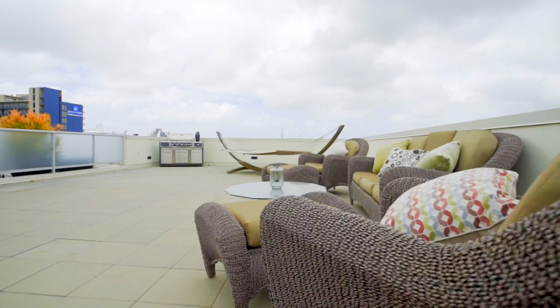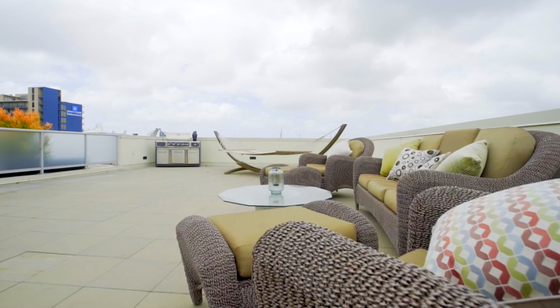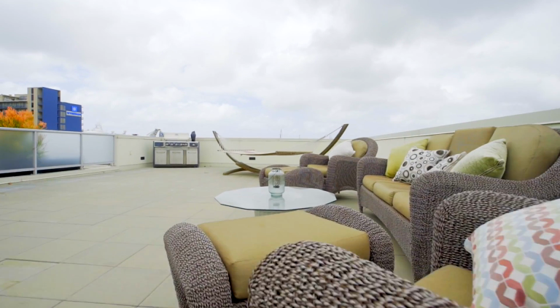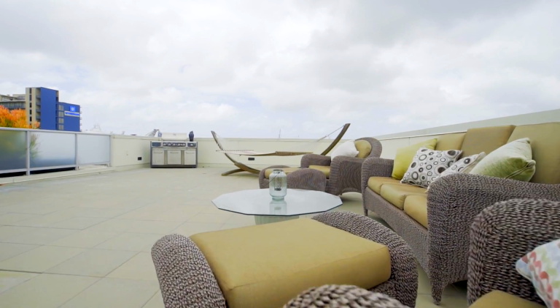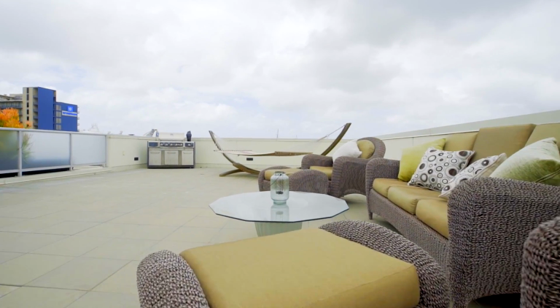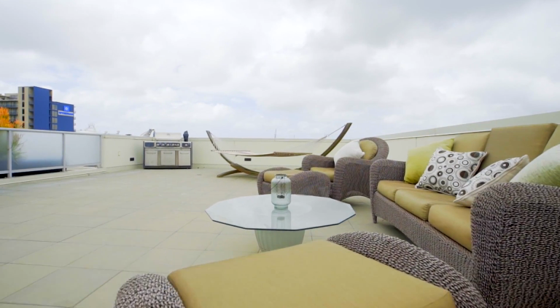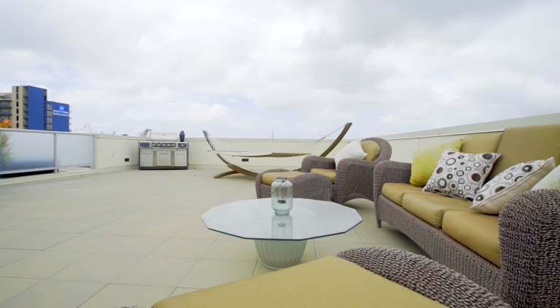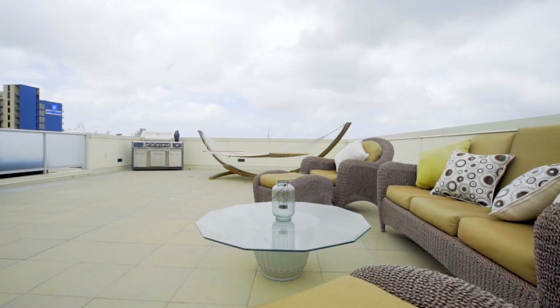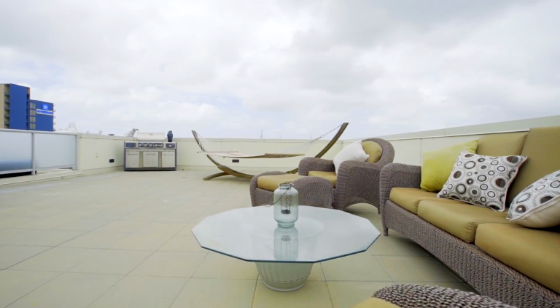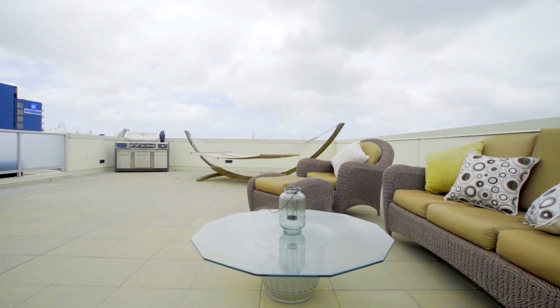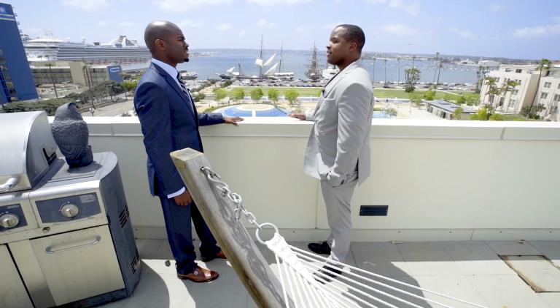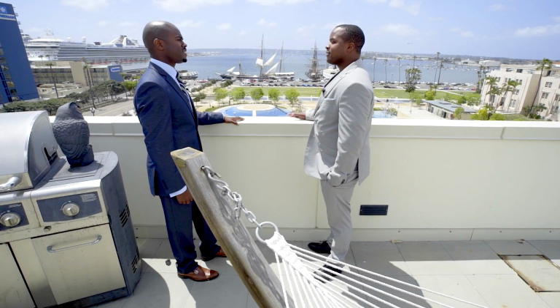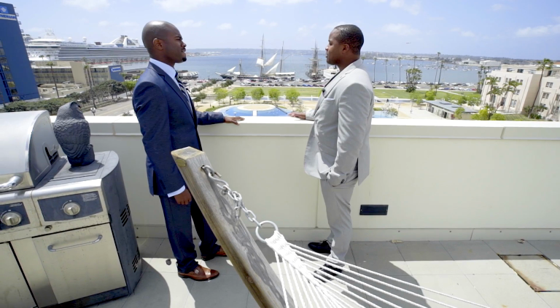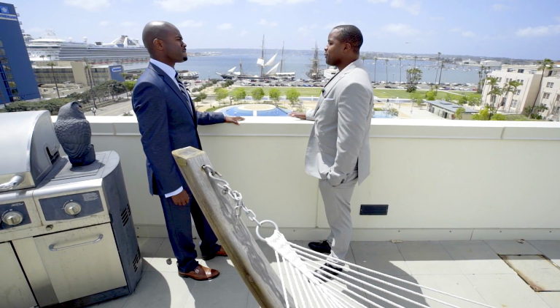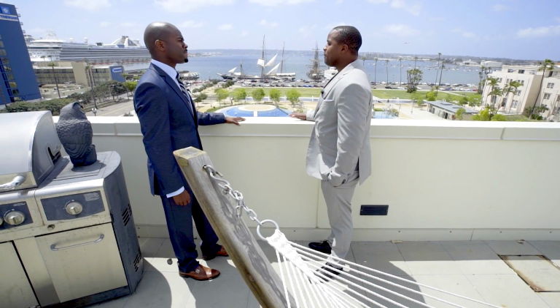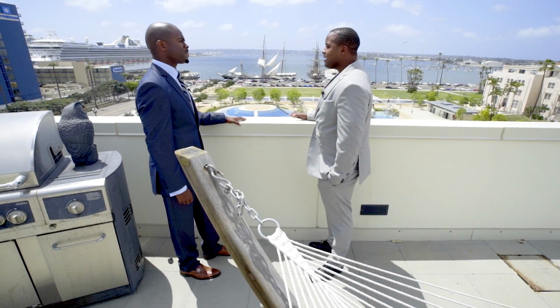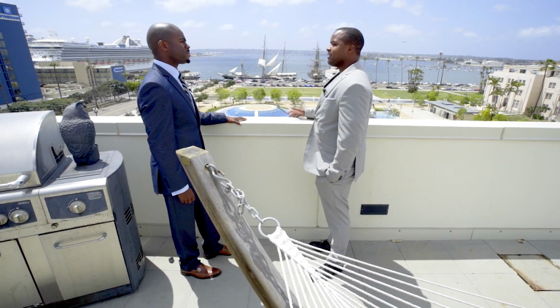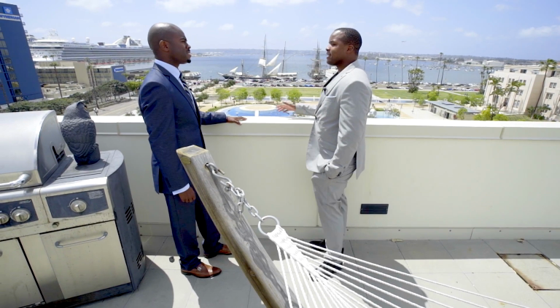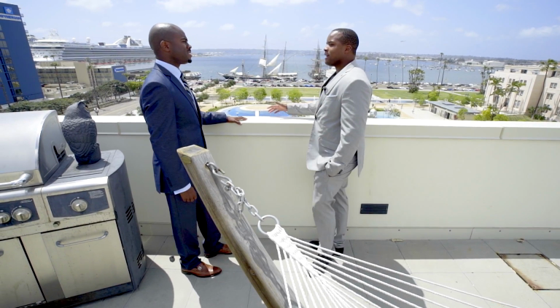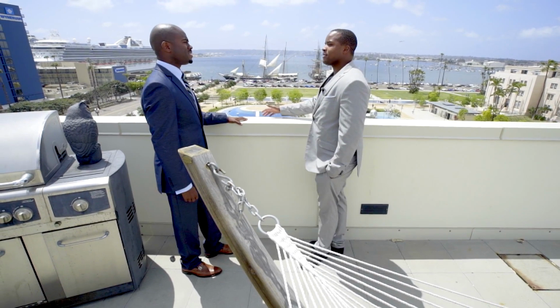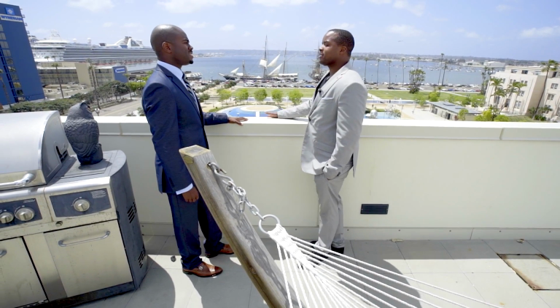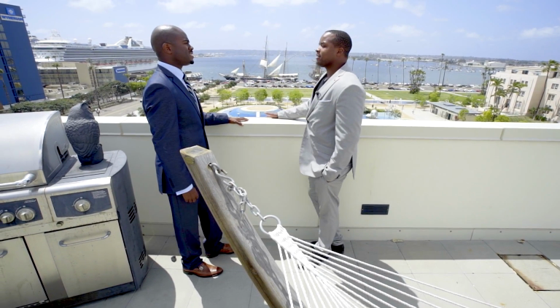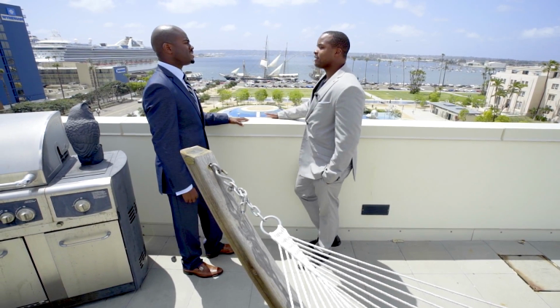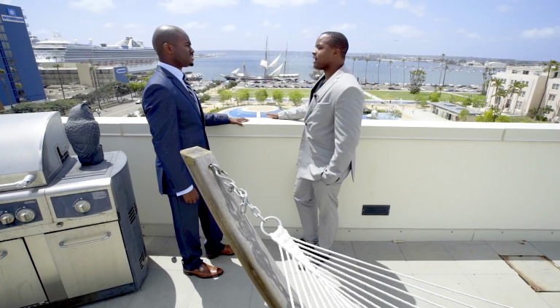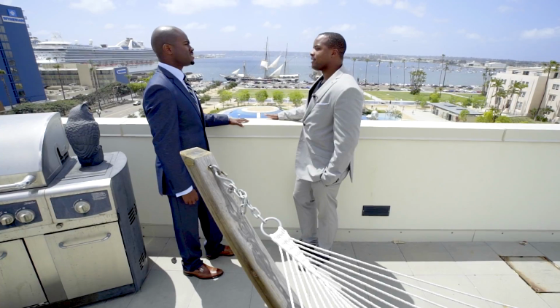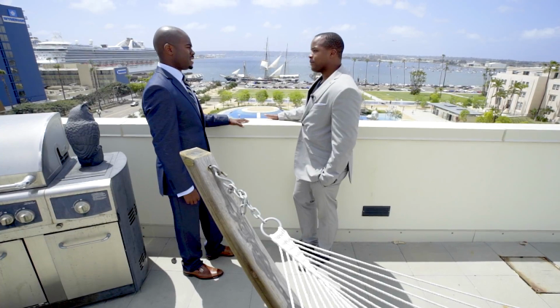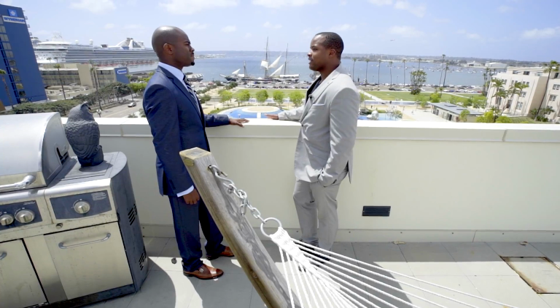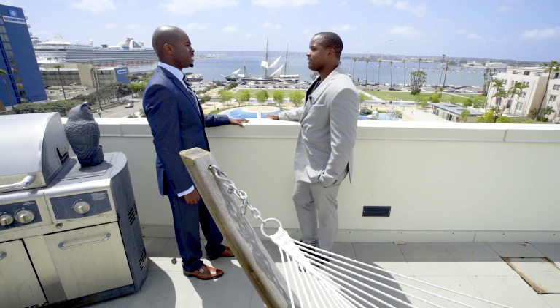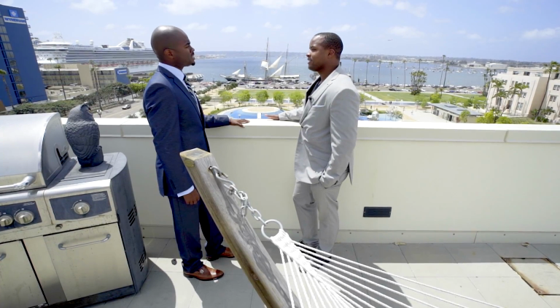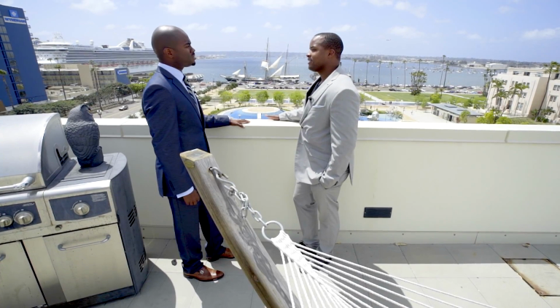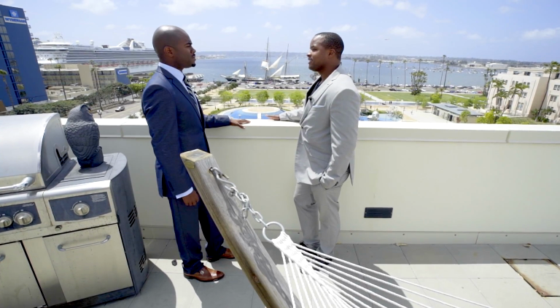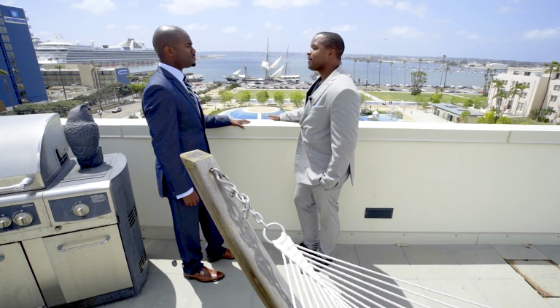I am sold on this place. I know that there are some more amenities that we have to go take a look at. You ready? Let's go check them out.